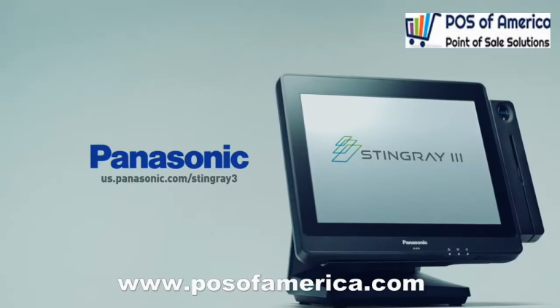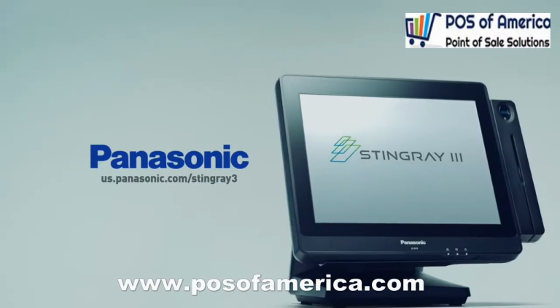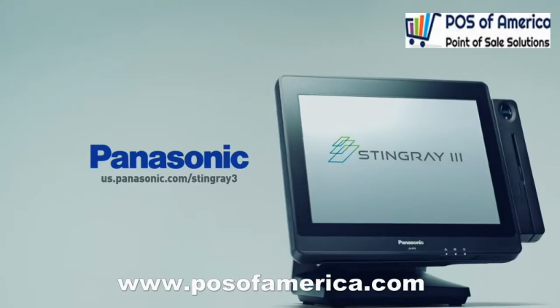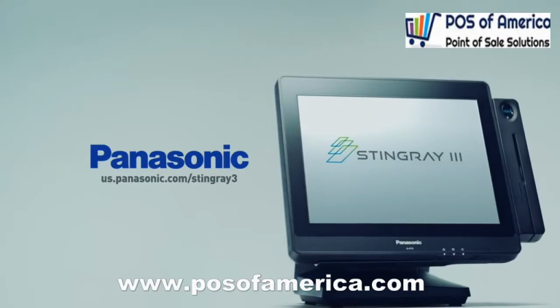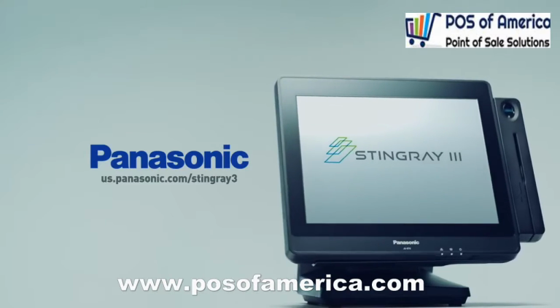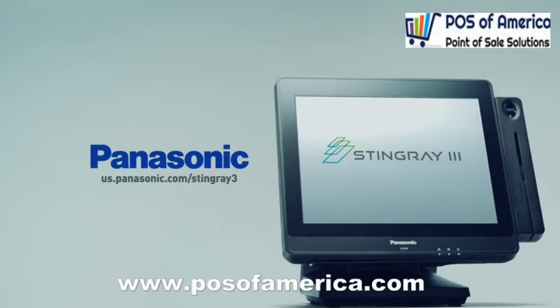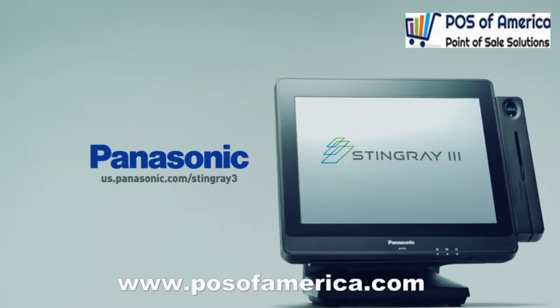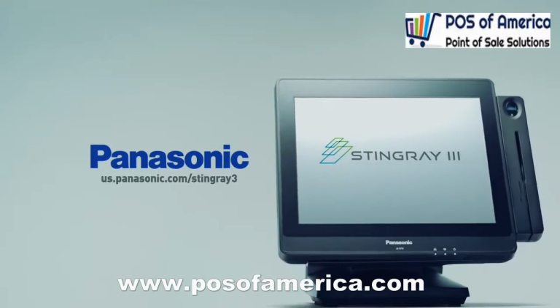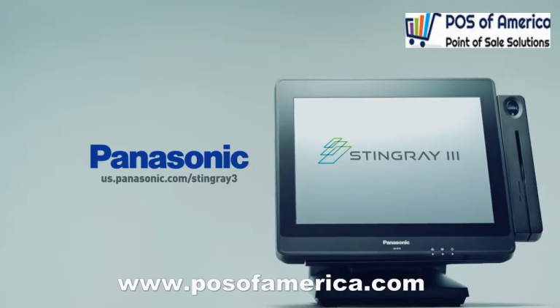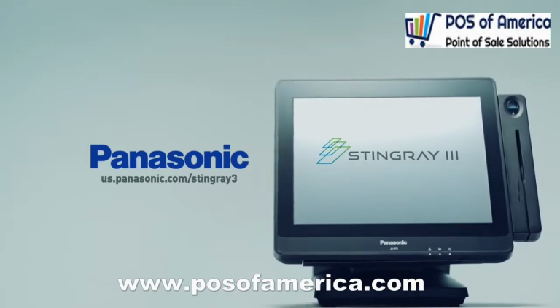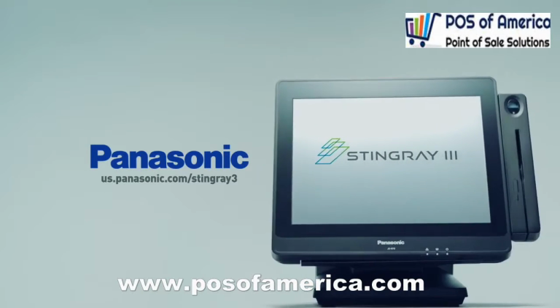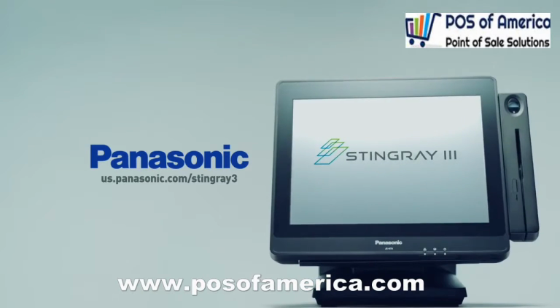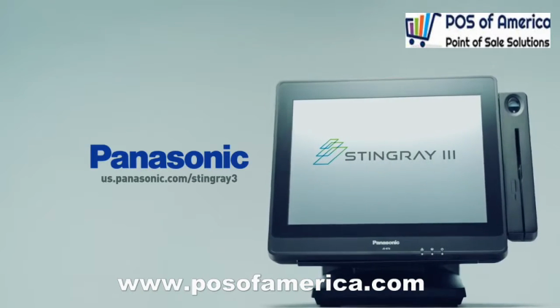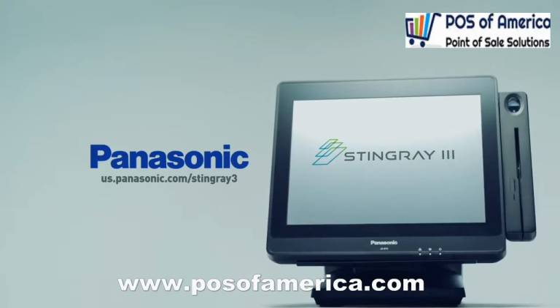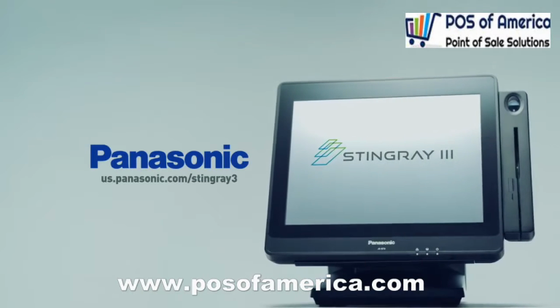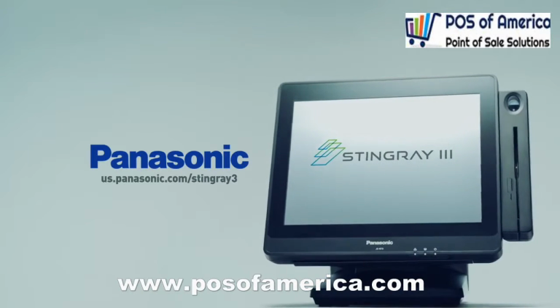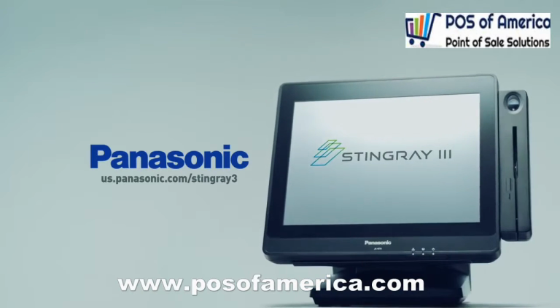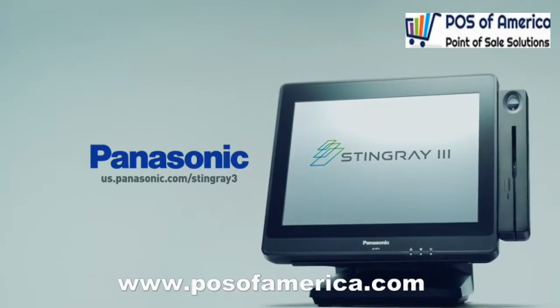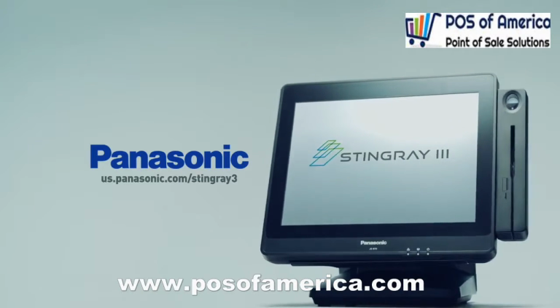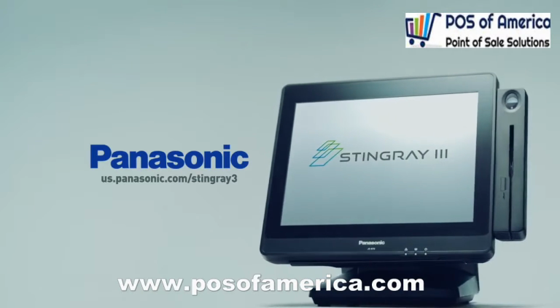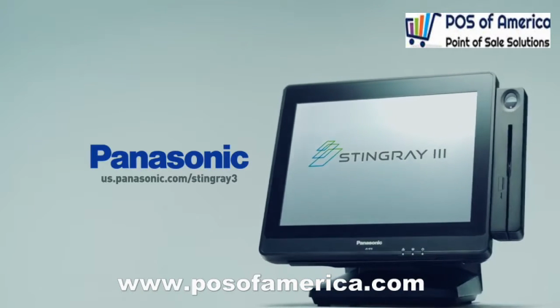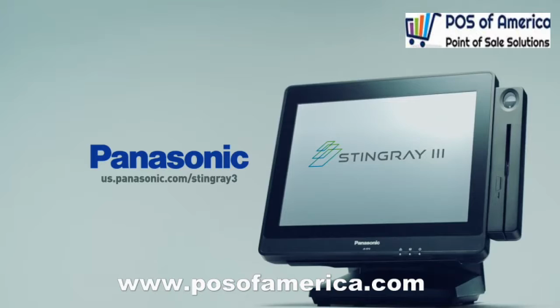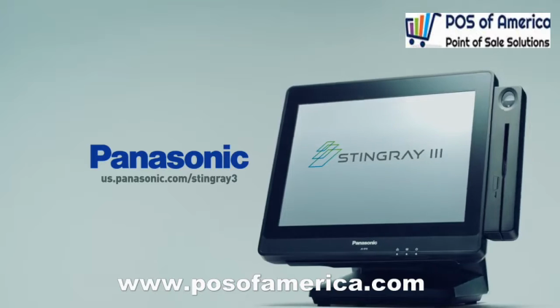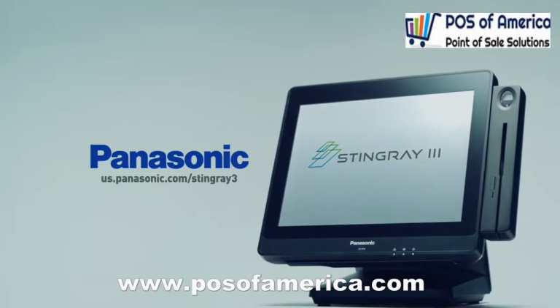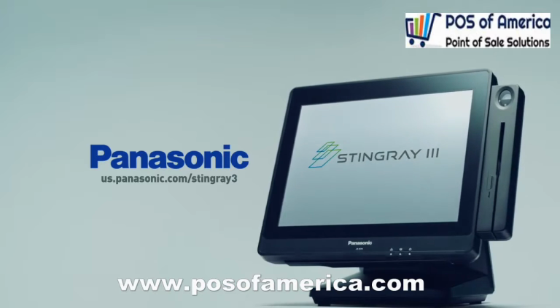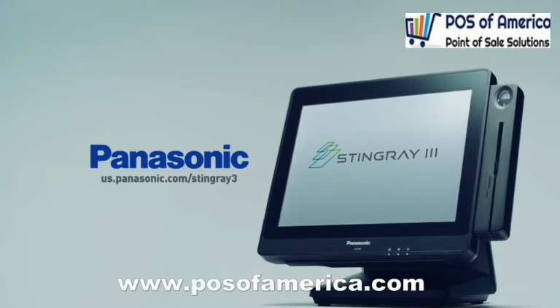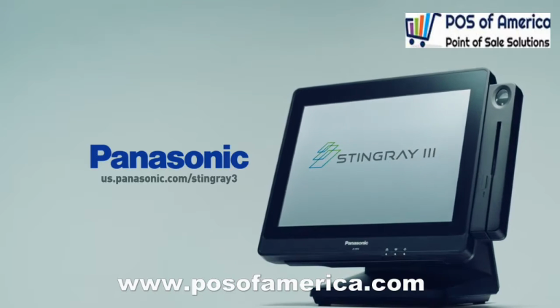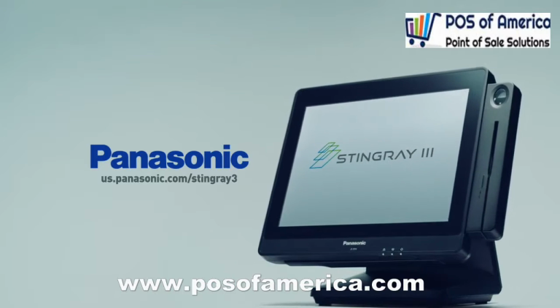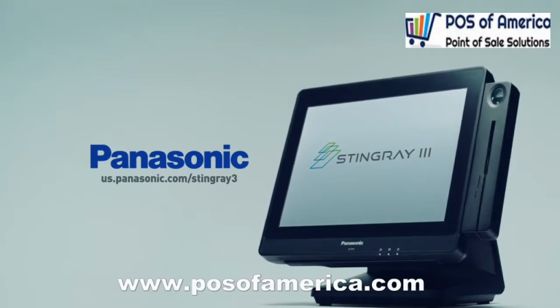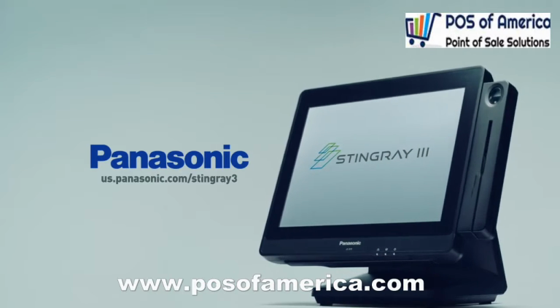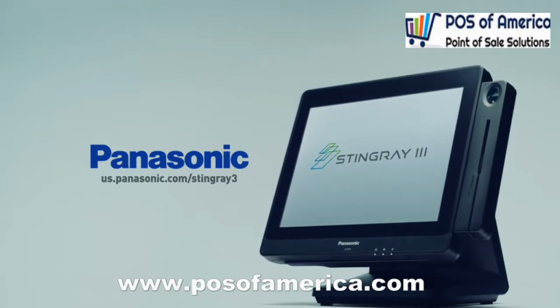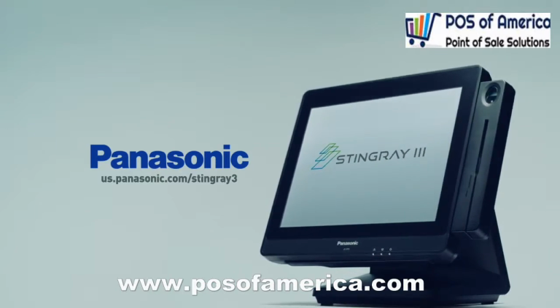The Panasonic Stingray 3 modular point-of-sale workstation. Hard to break, easy to fix.